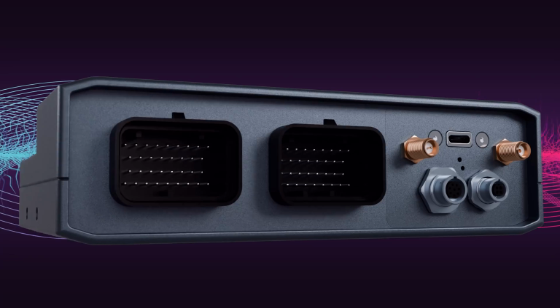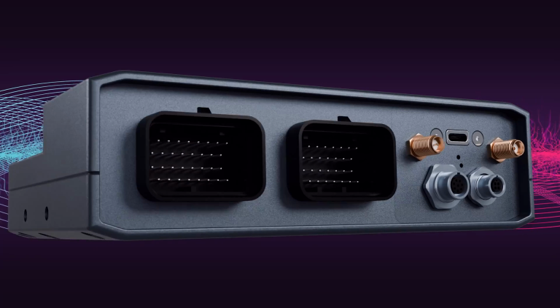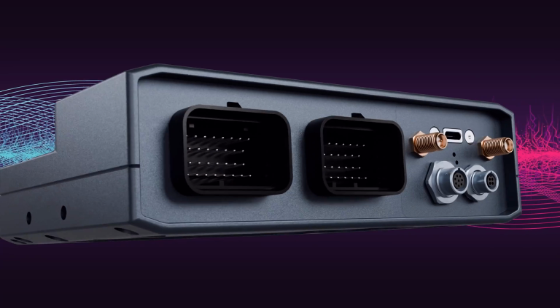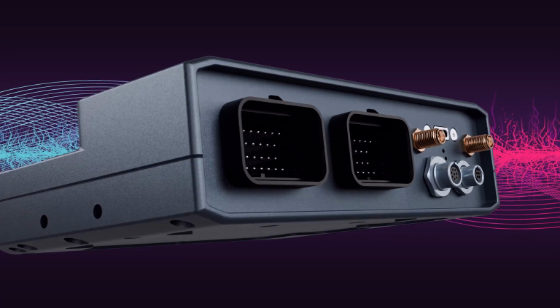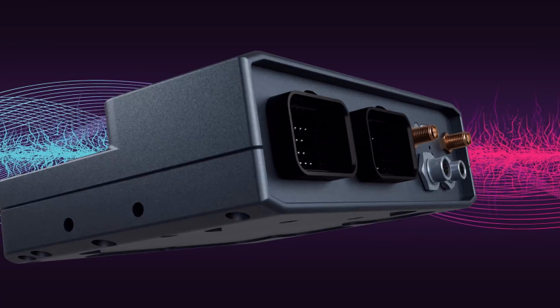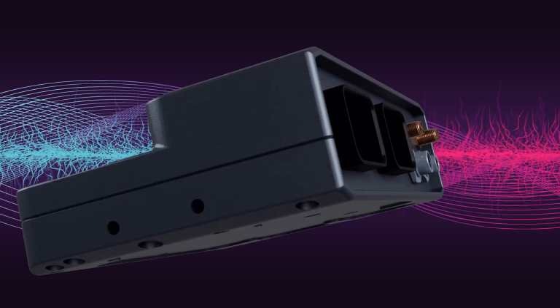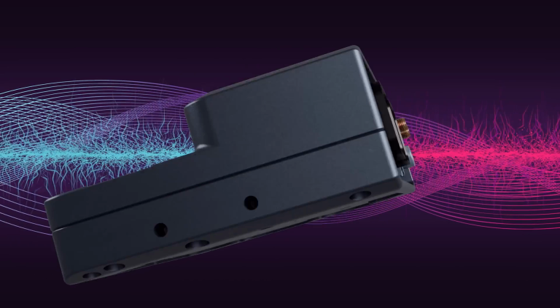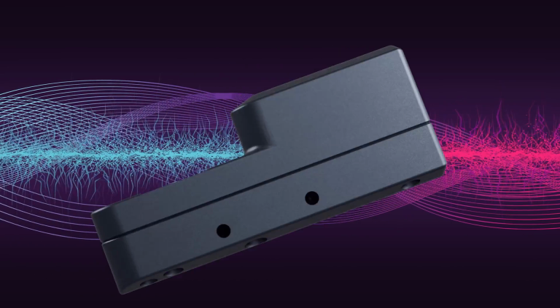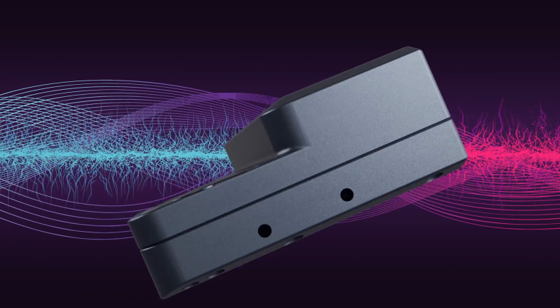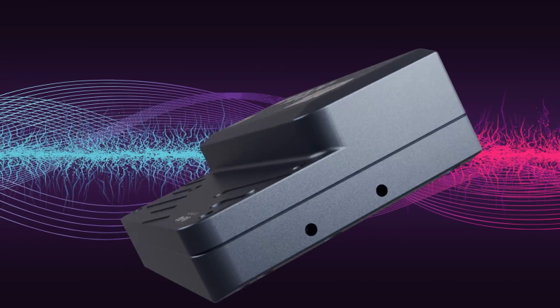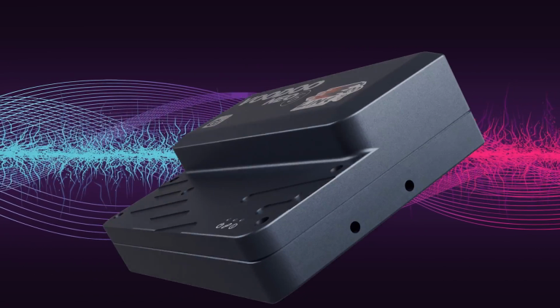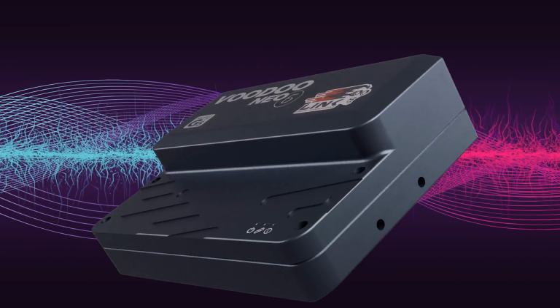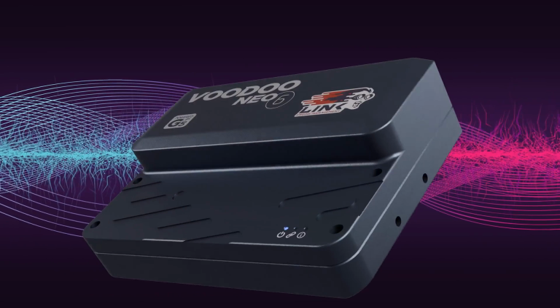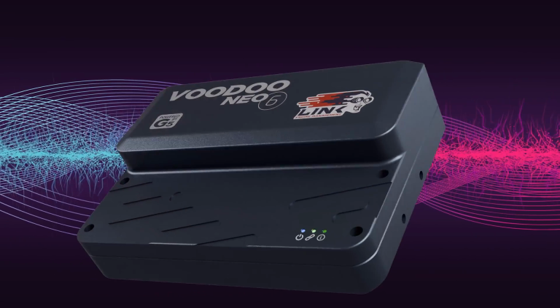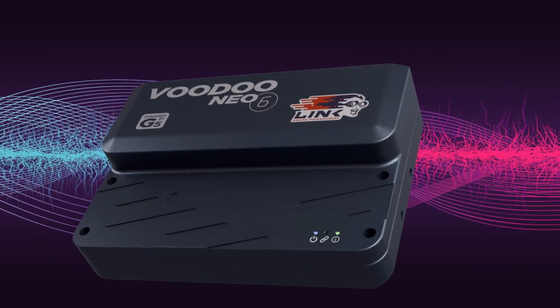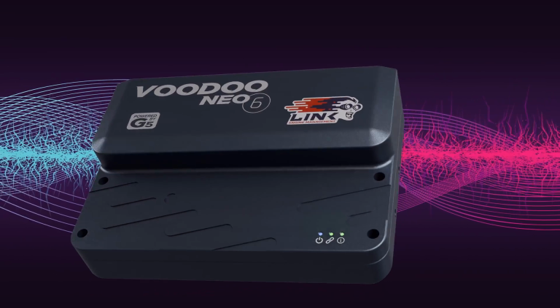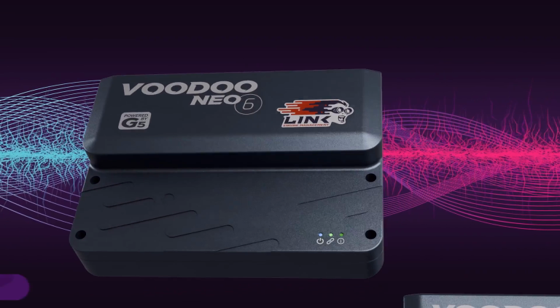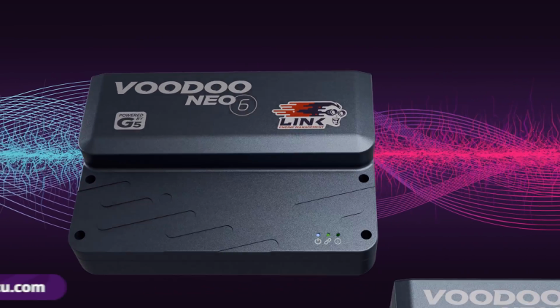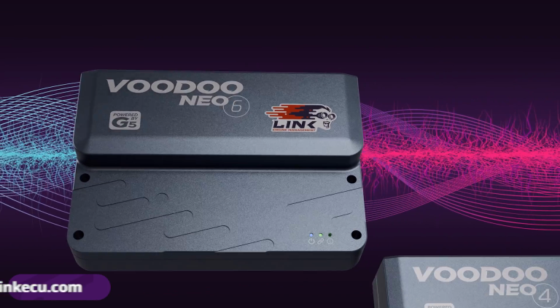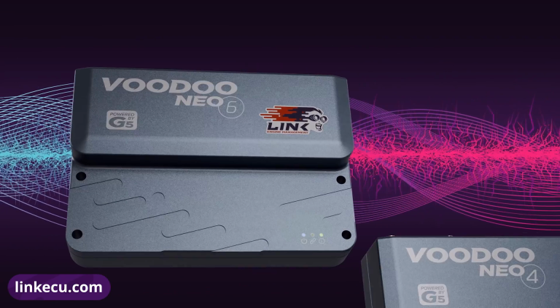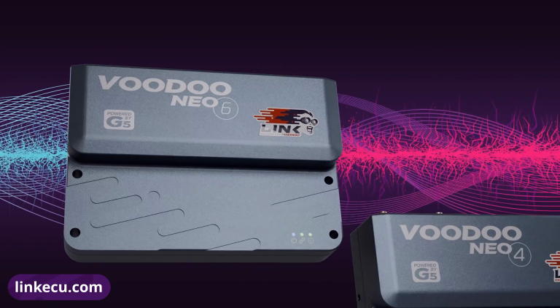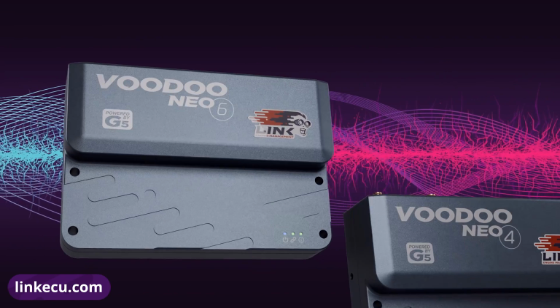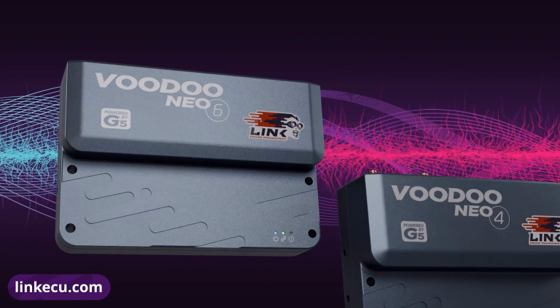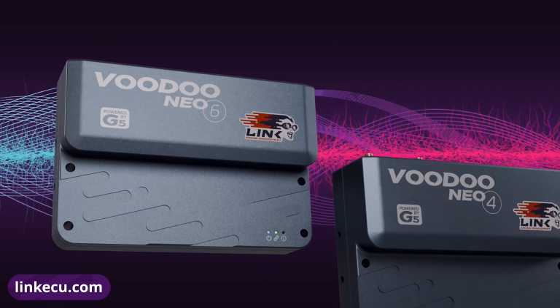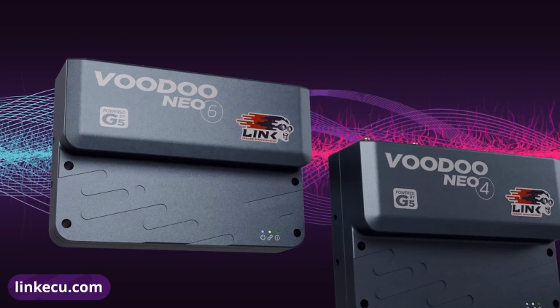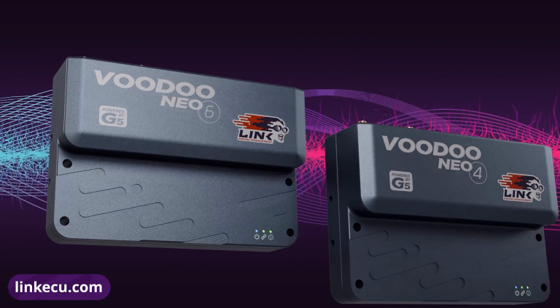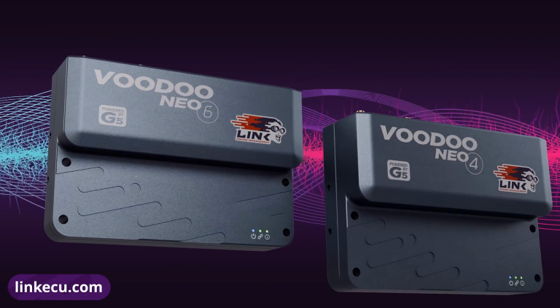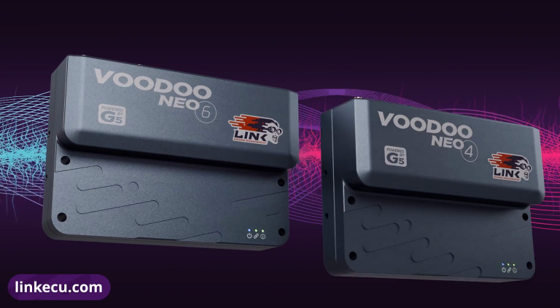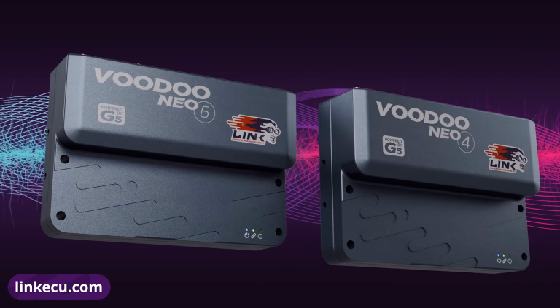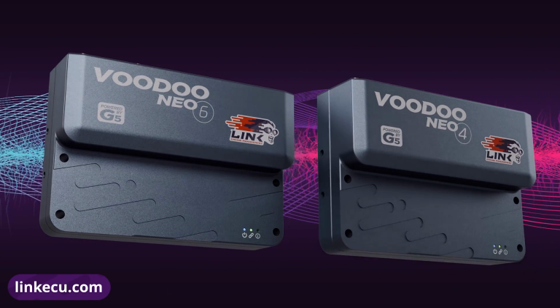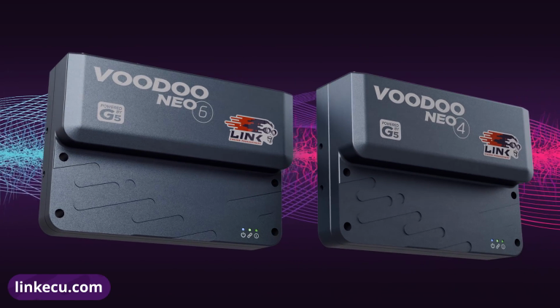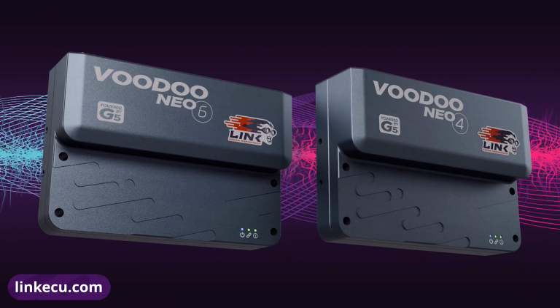Contact your nearest Link ECU dealer or jump on our website, linkecu.com, to find out more.